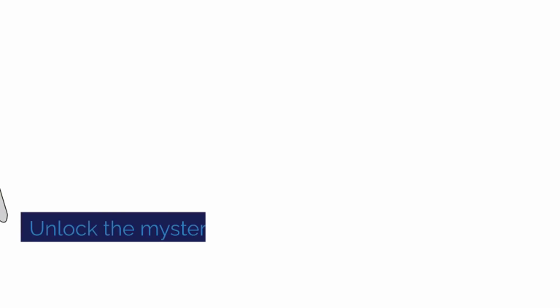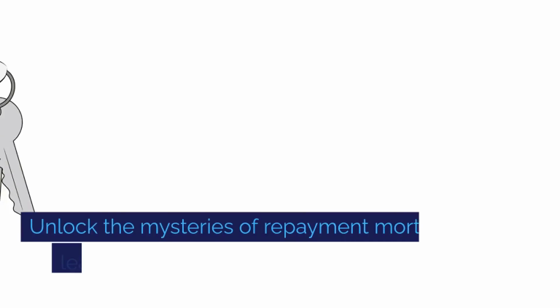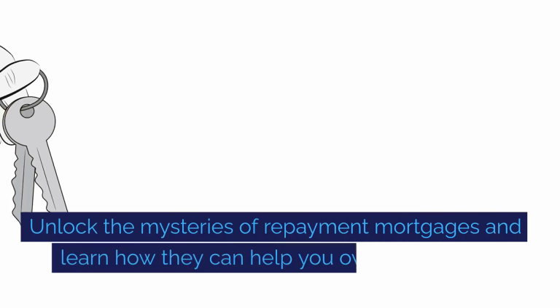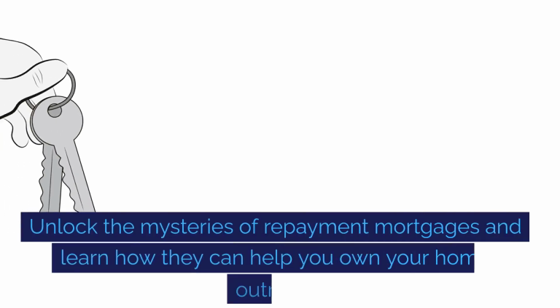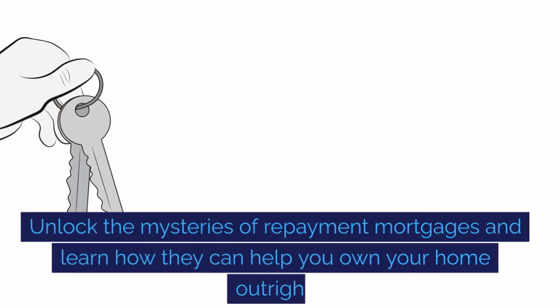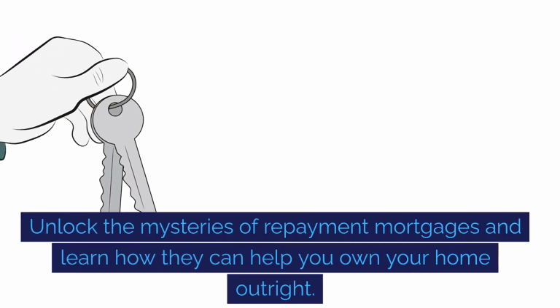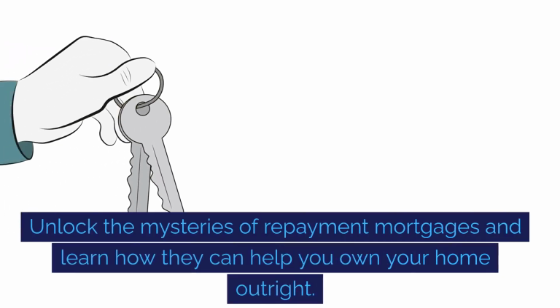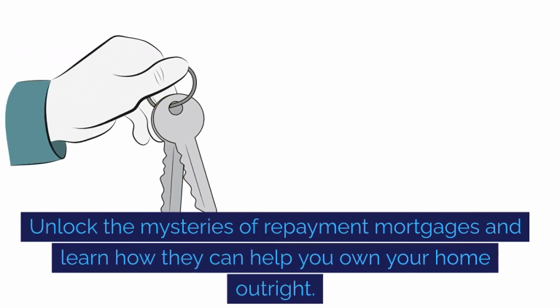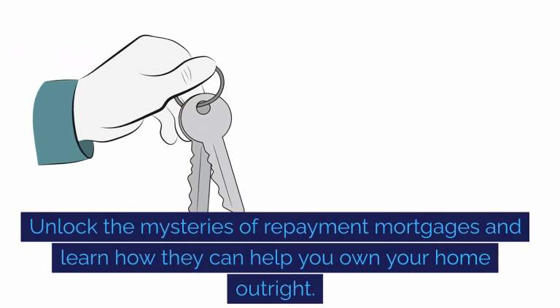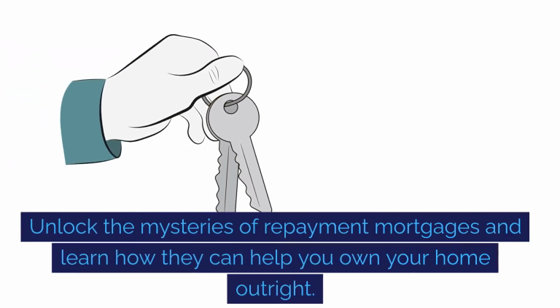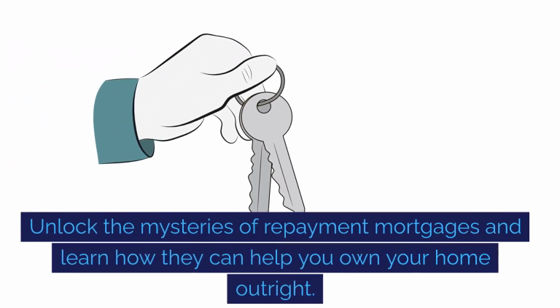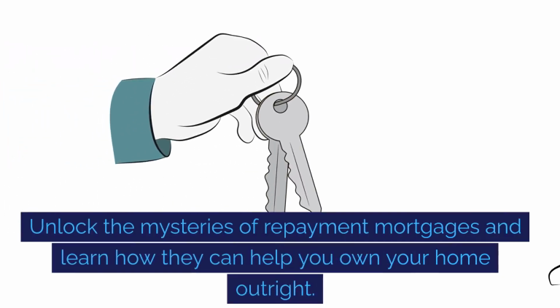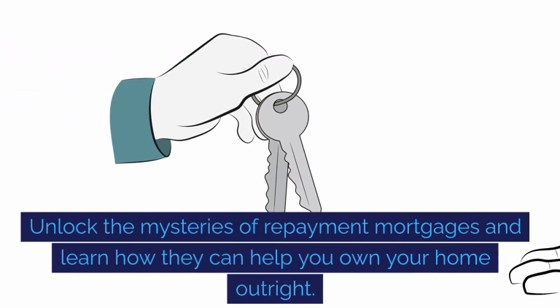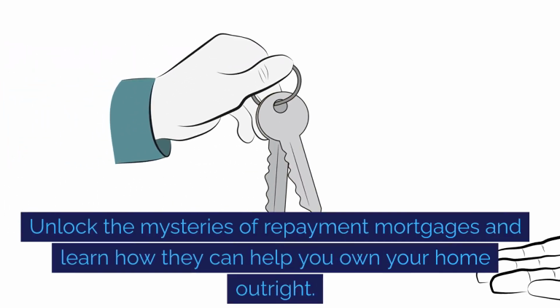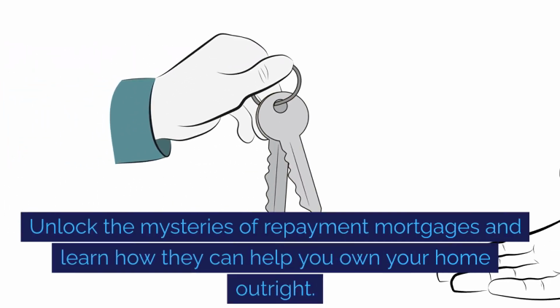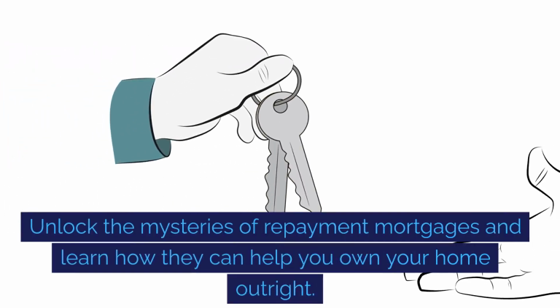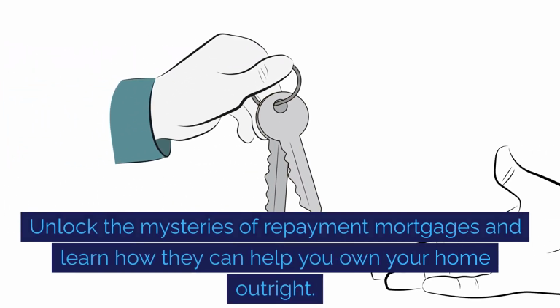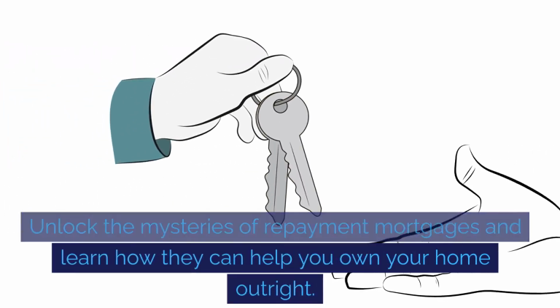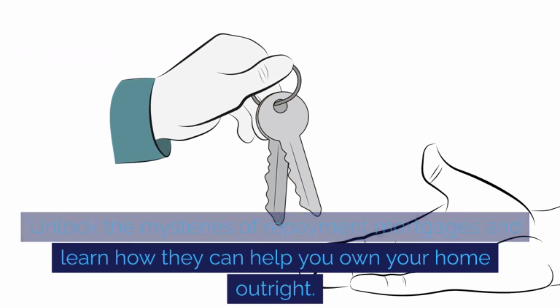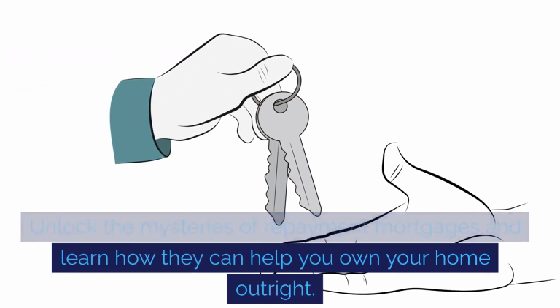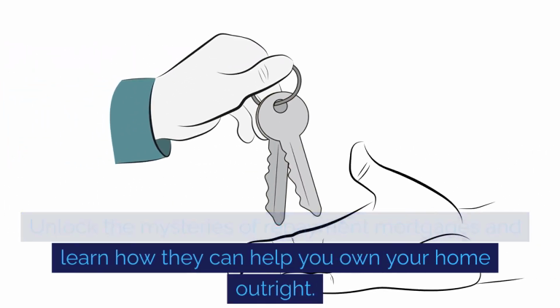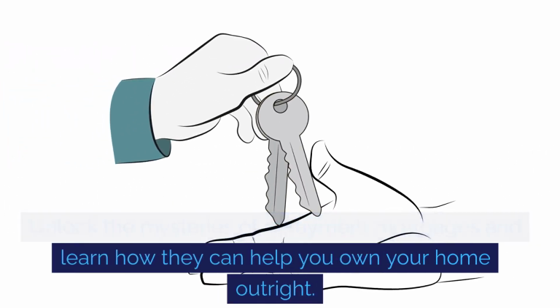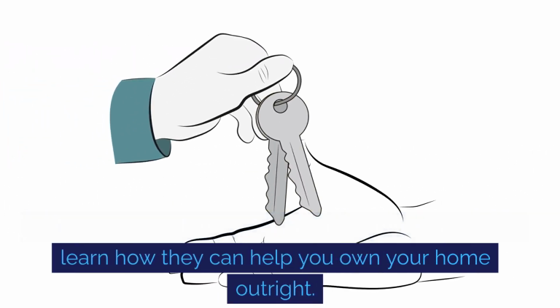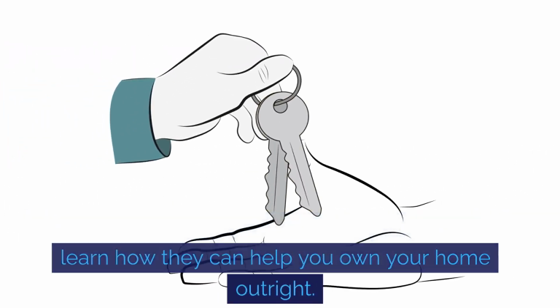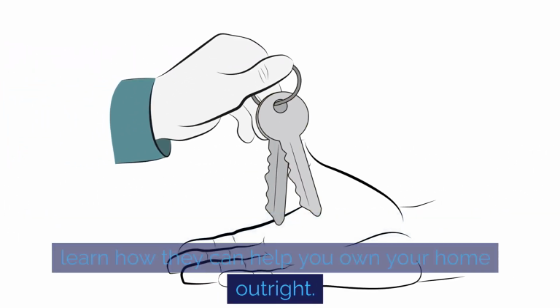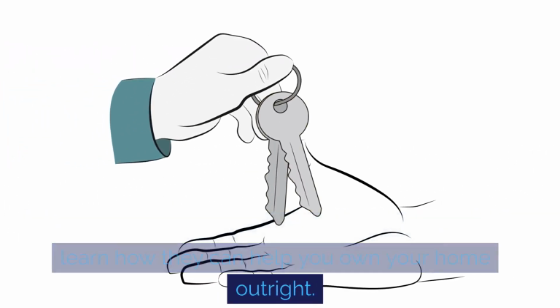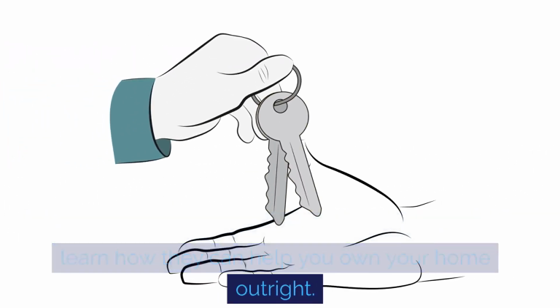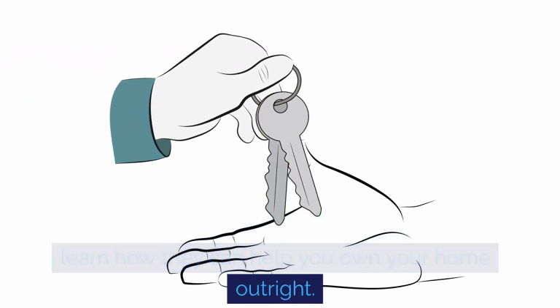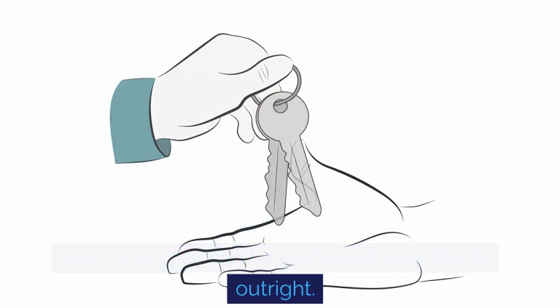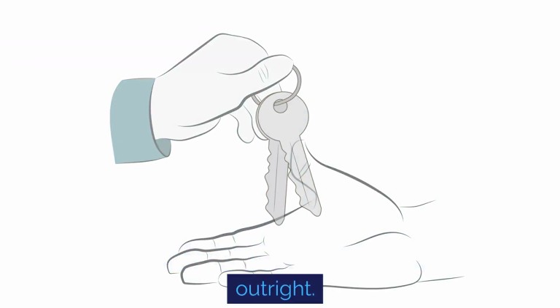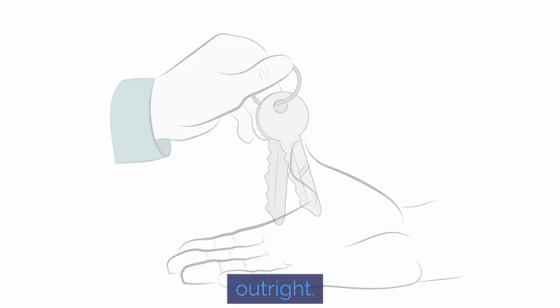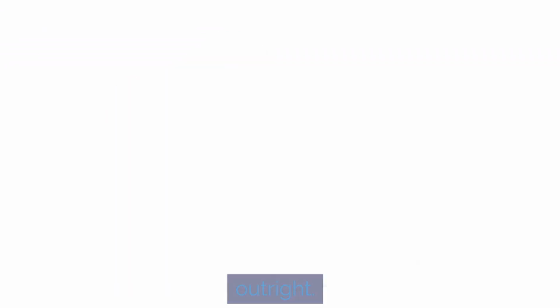Unlock the mysteries of repayment mortgages and learn how they can help you own your home outright.